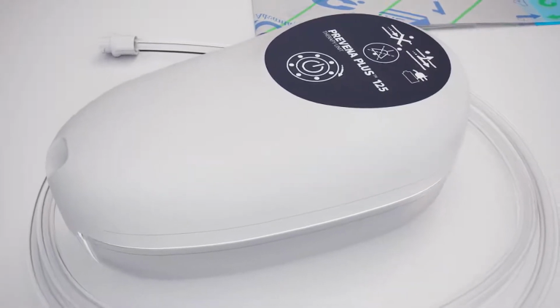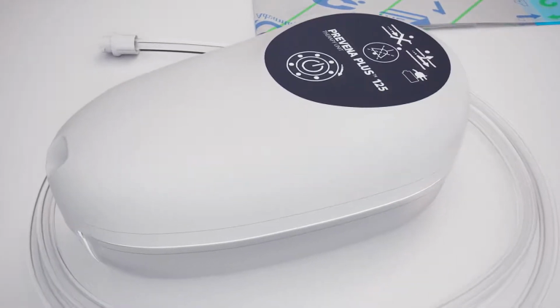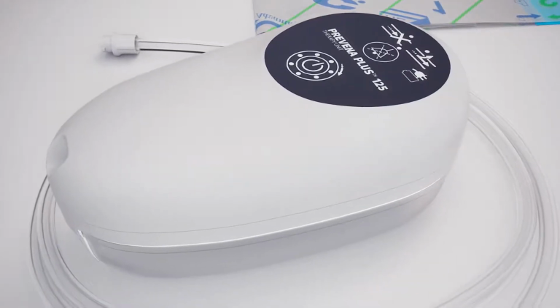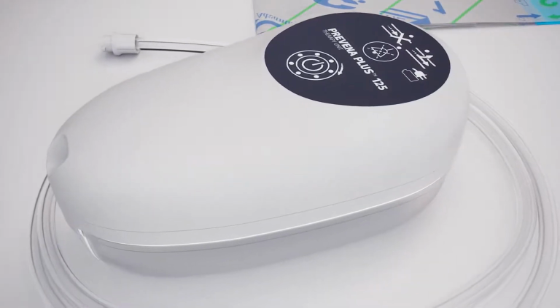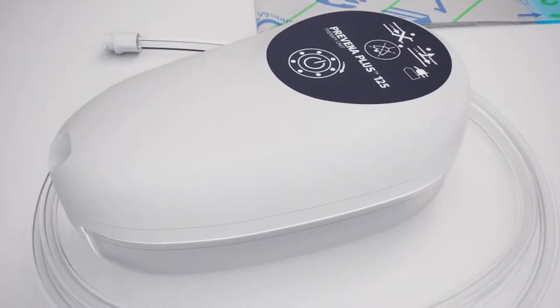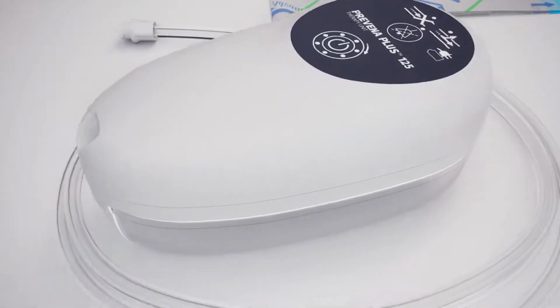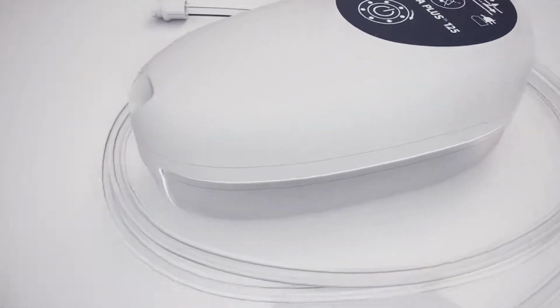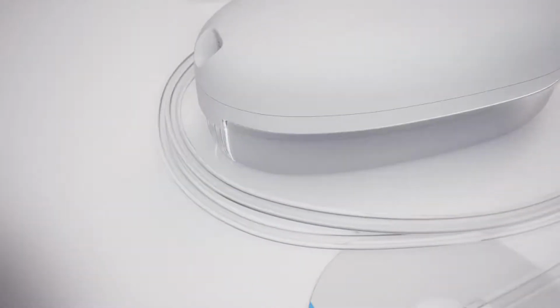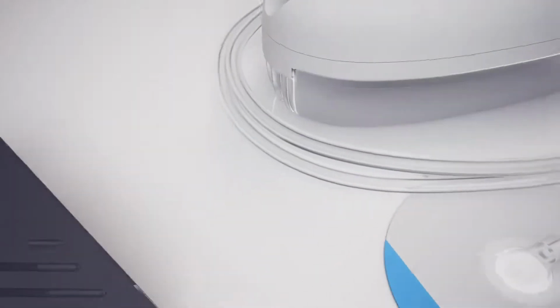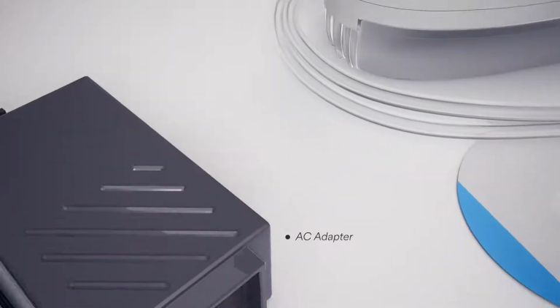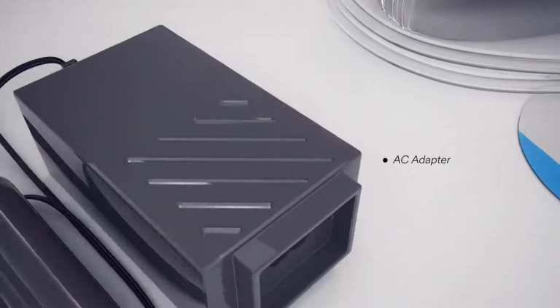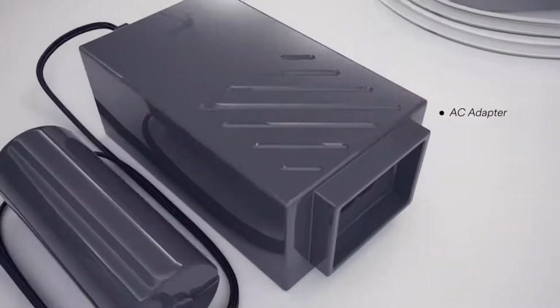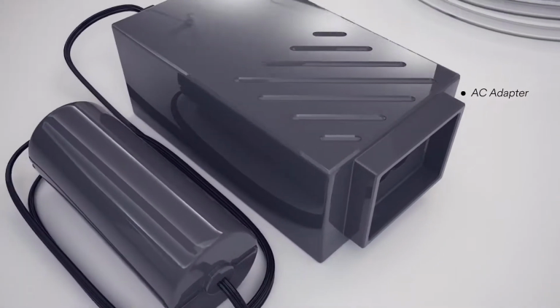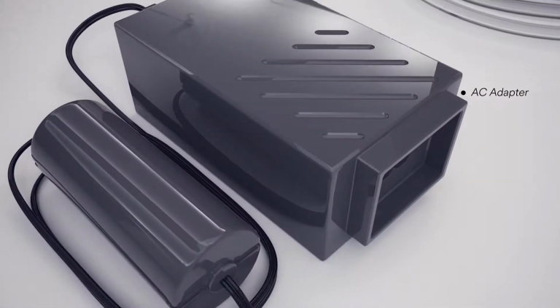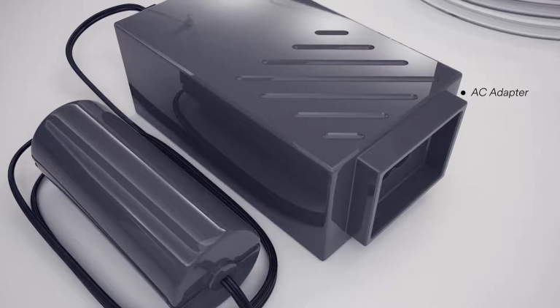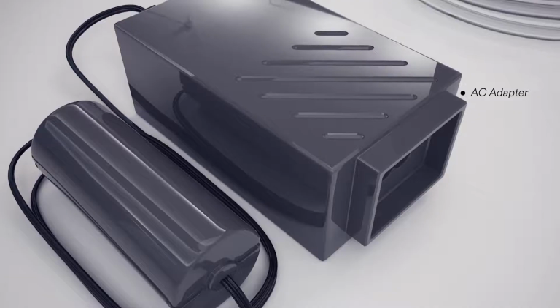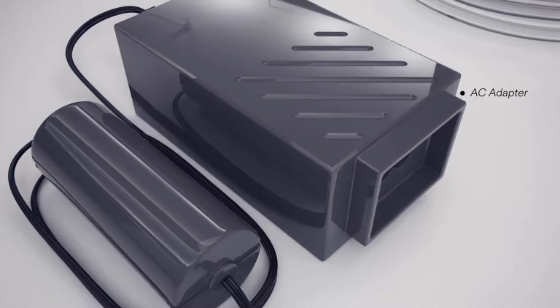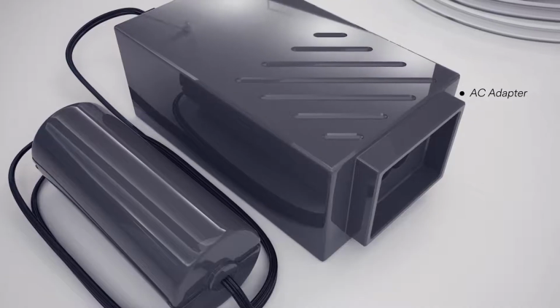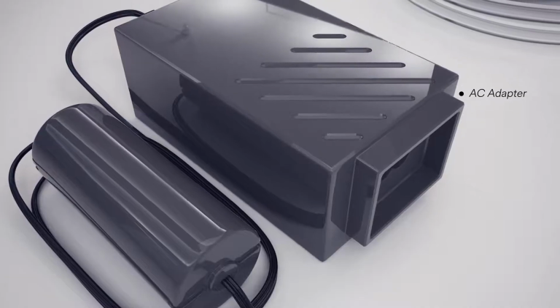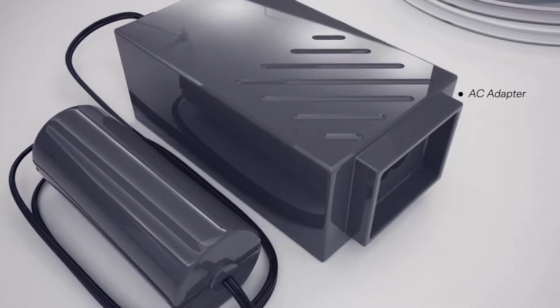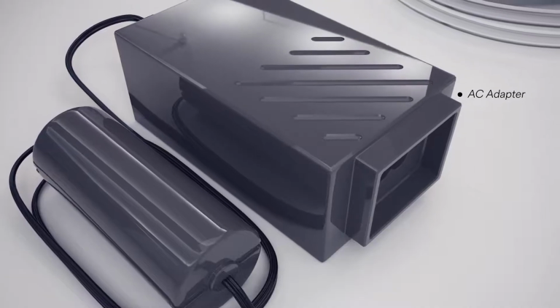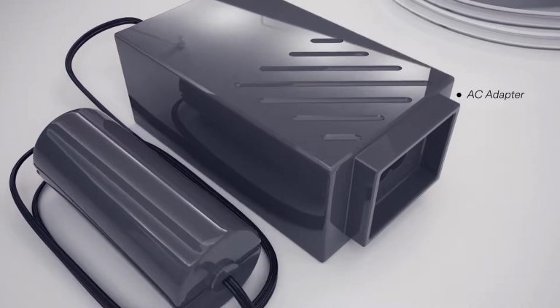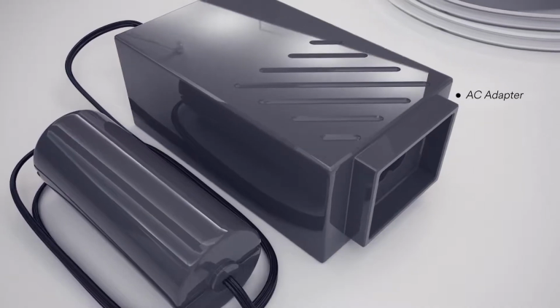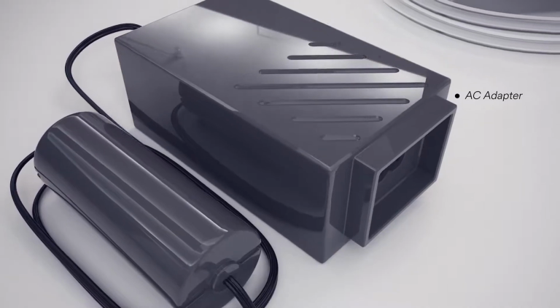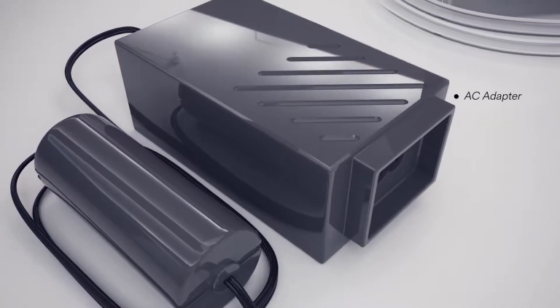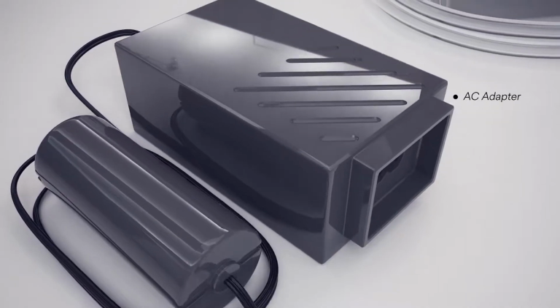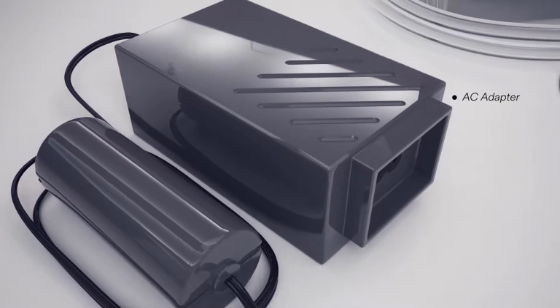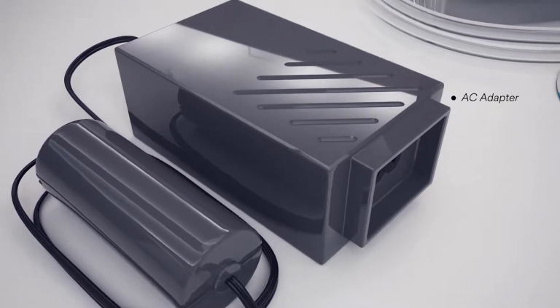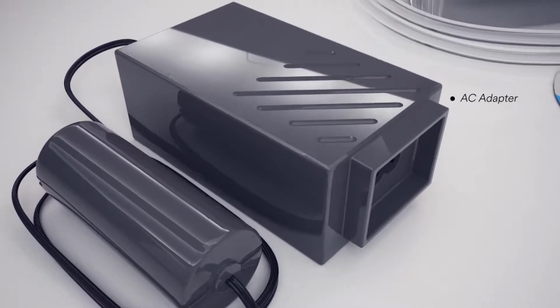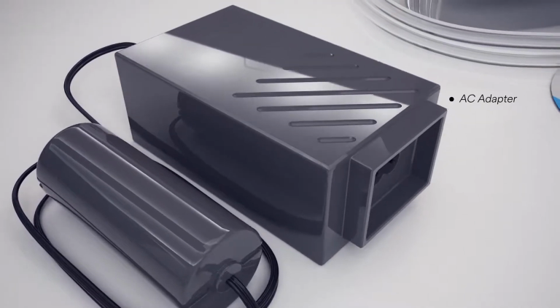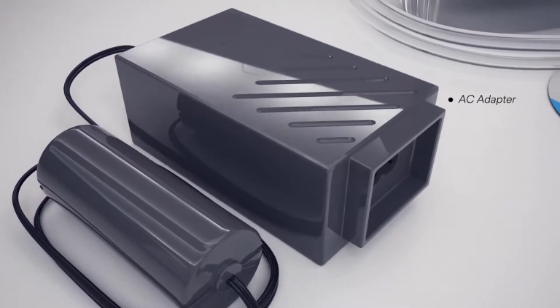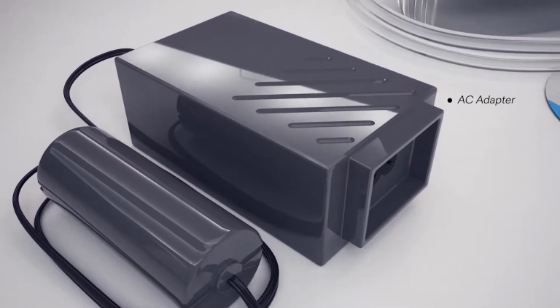Finally, the AC adapter will allow charging of the battery and eliminates the need to replace batteries.